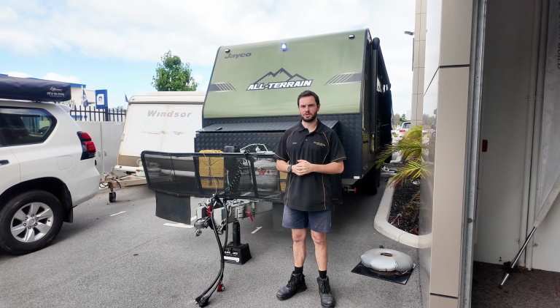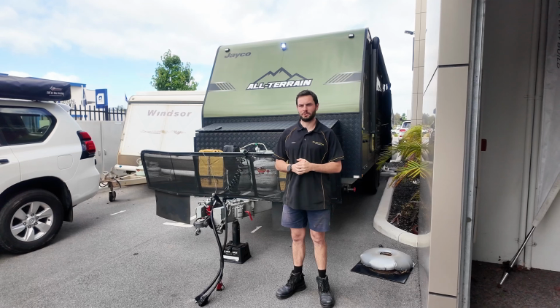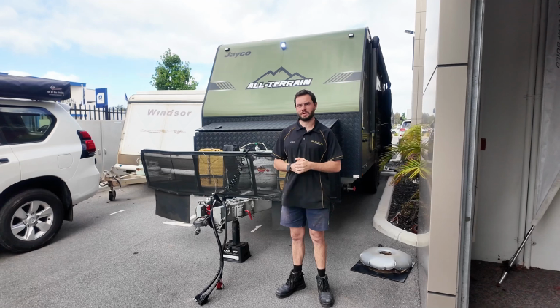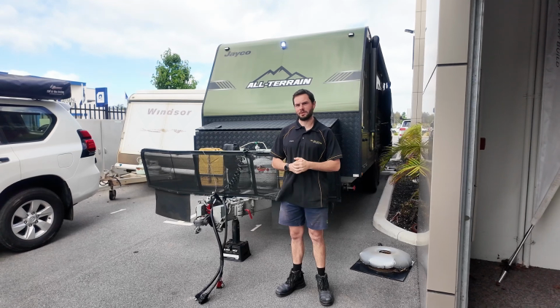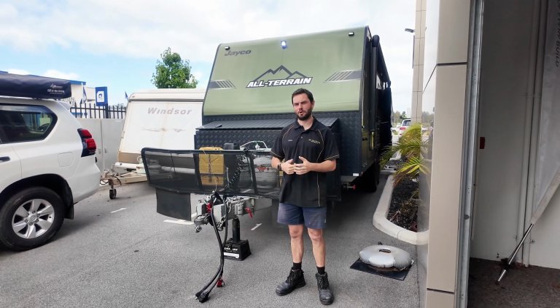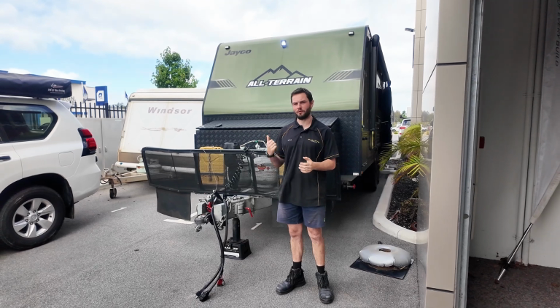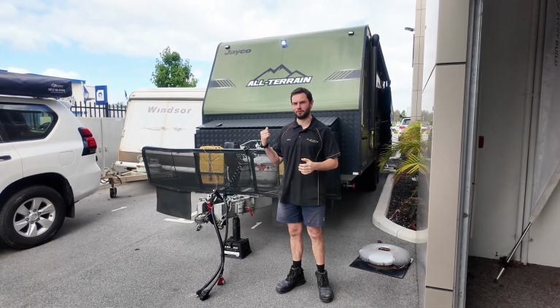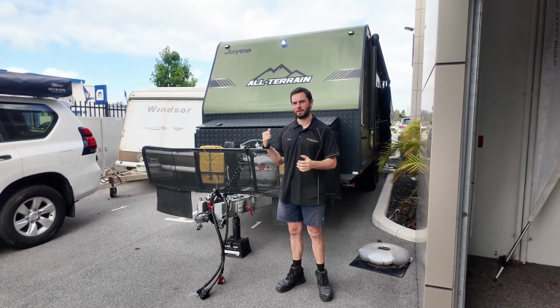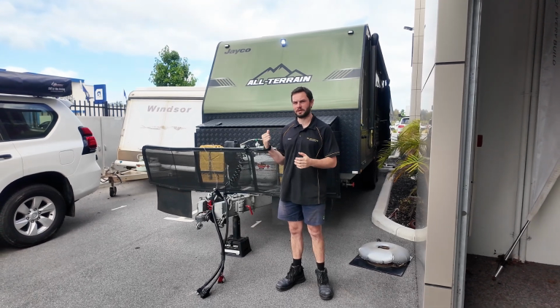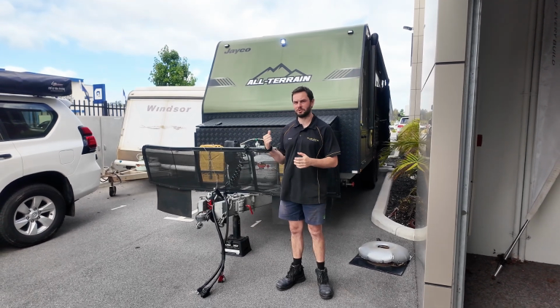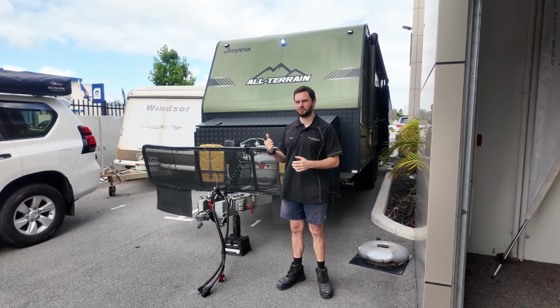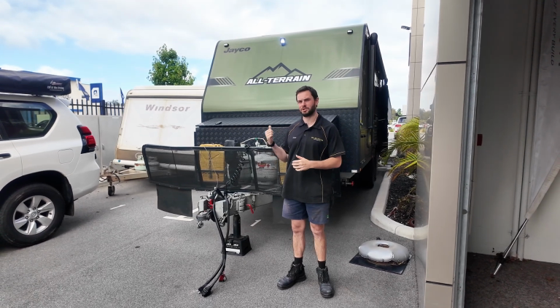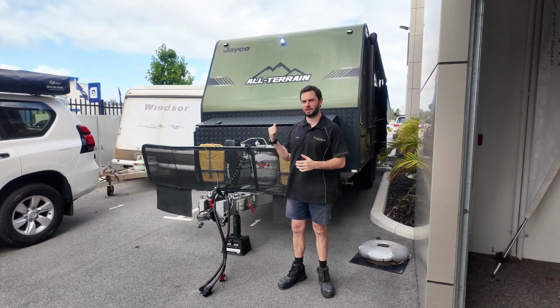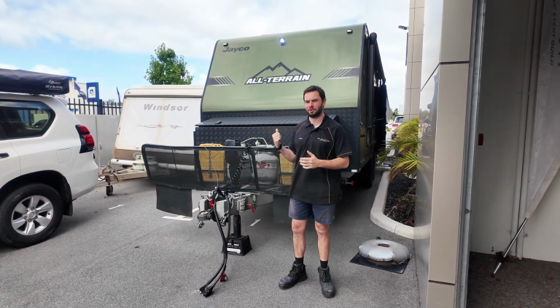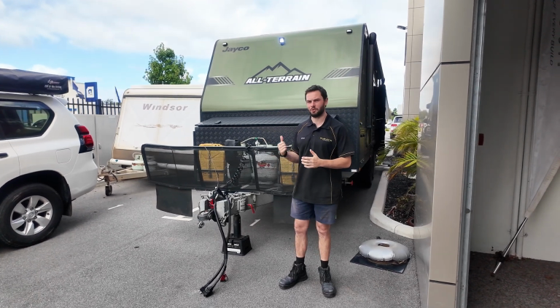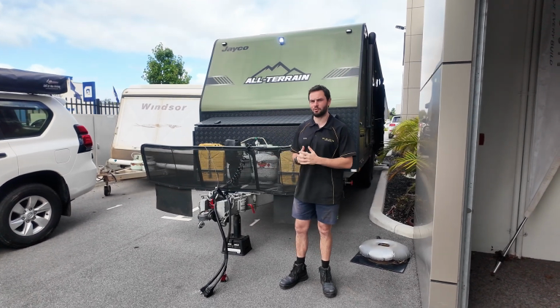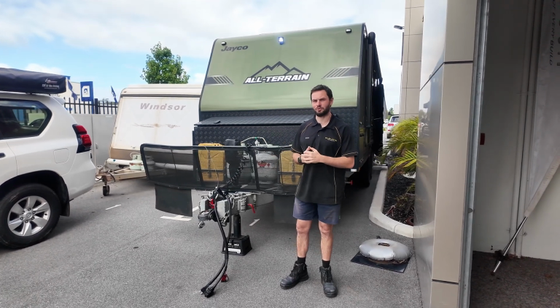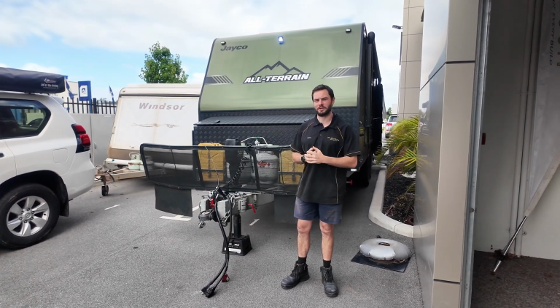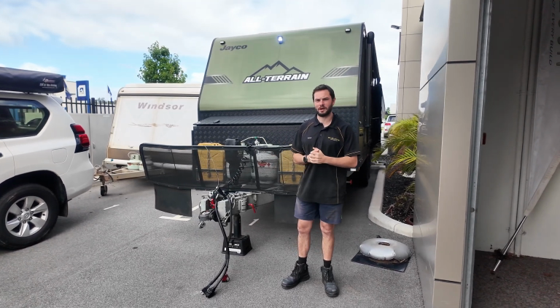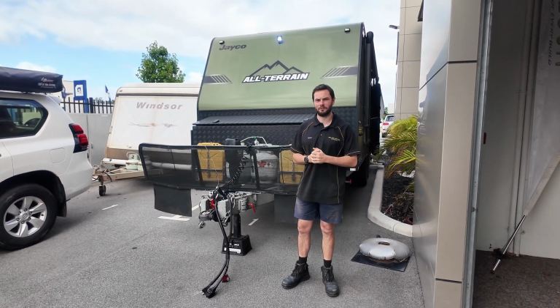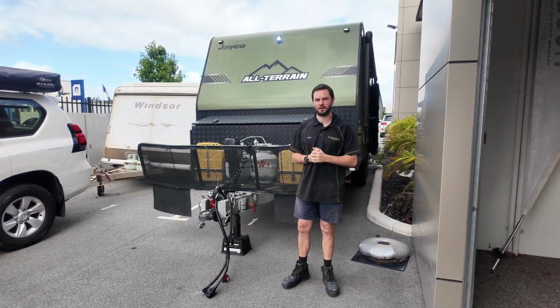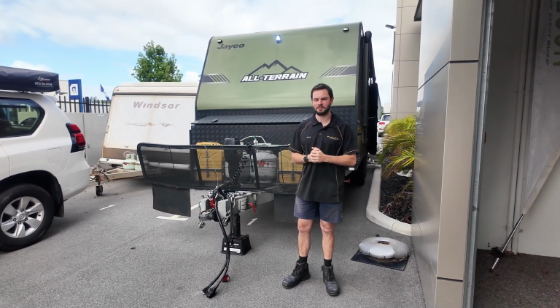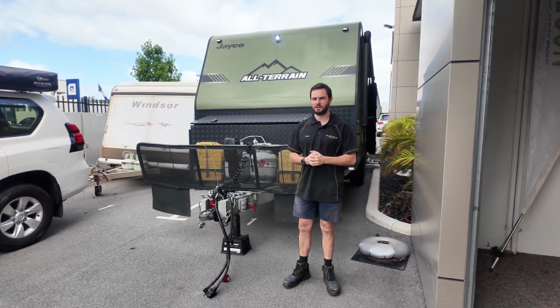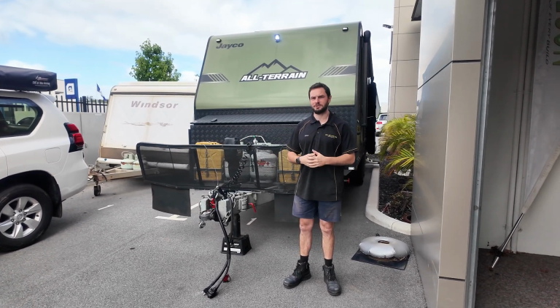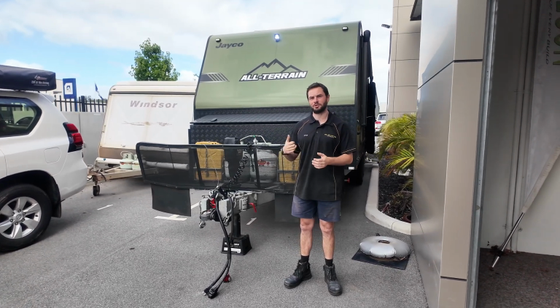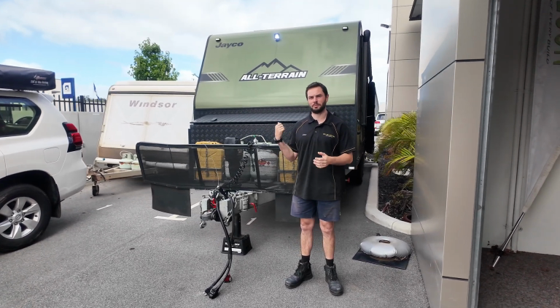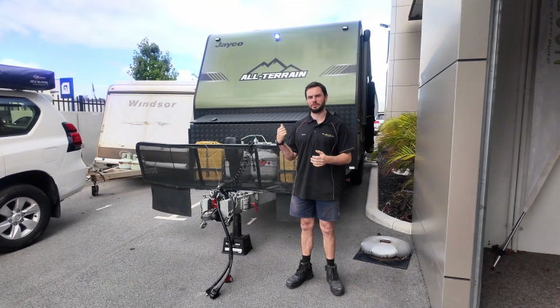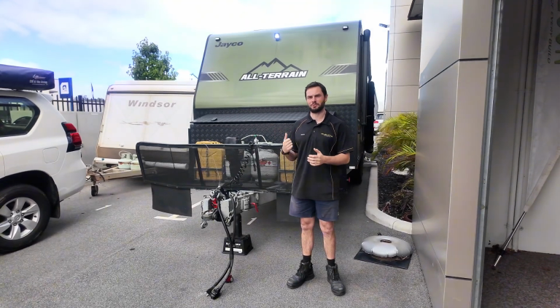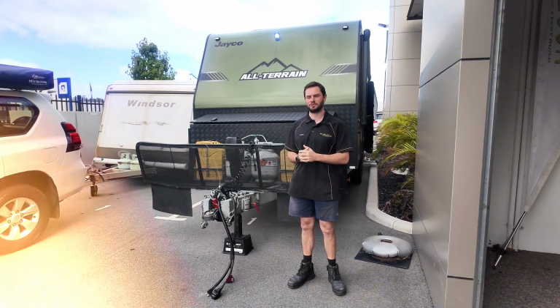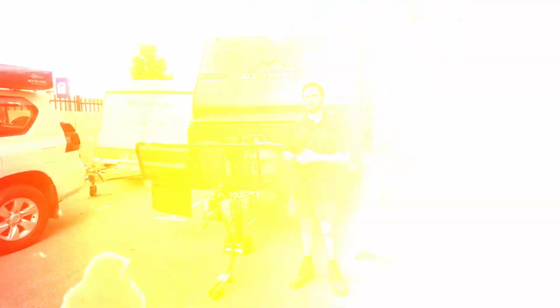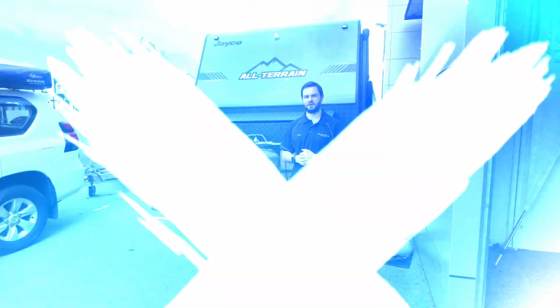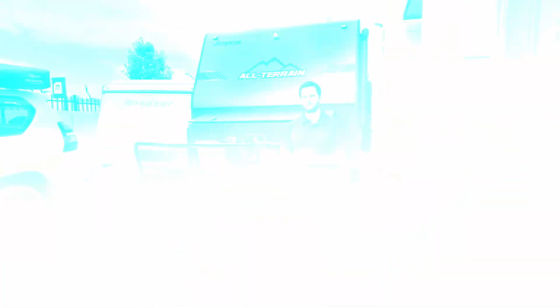We just completed another off-grid package on this Jayco all-terrain caravan, so let's jump into it and check it out.